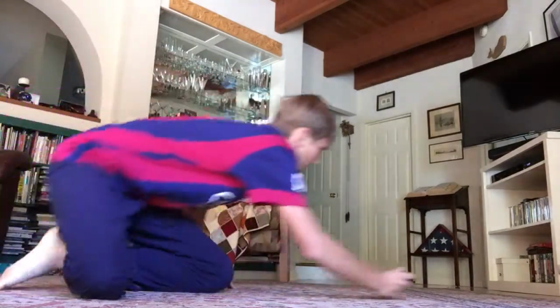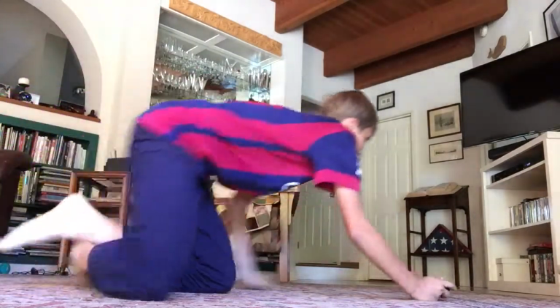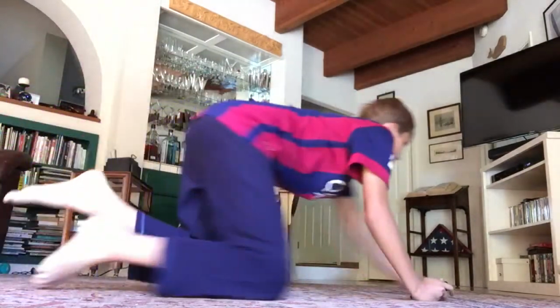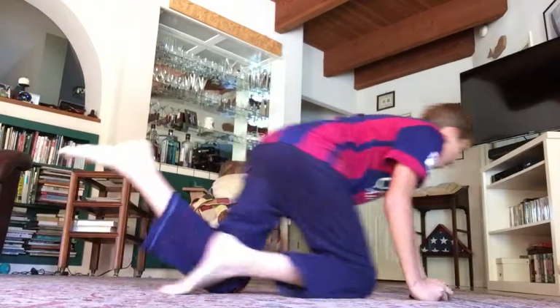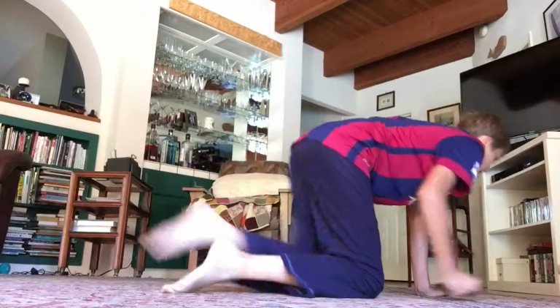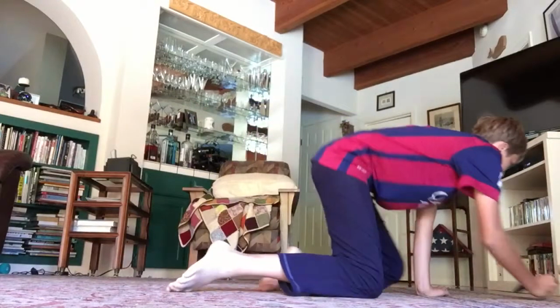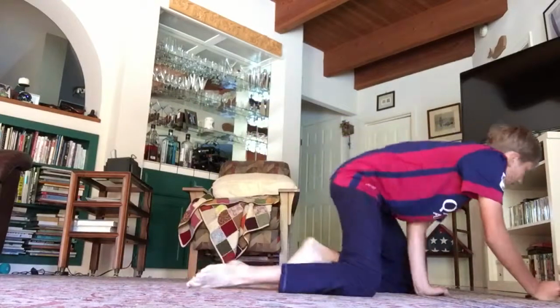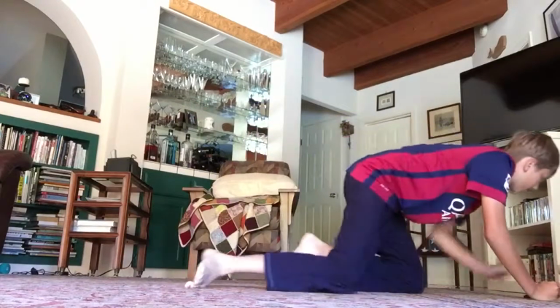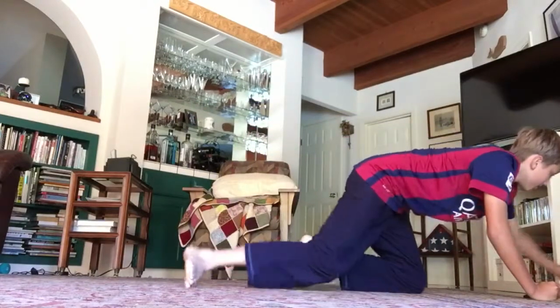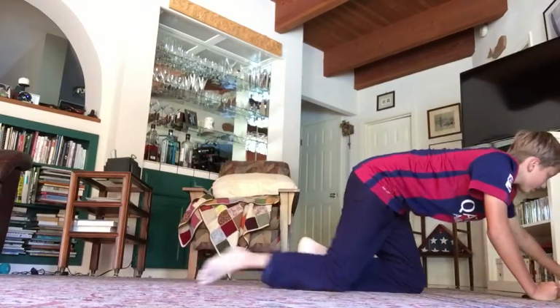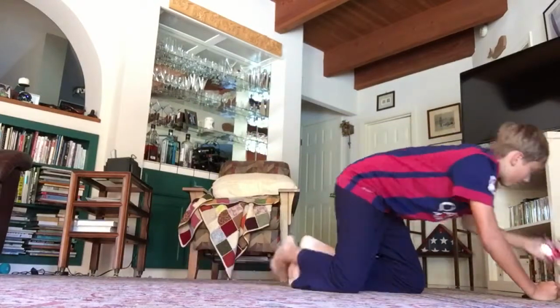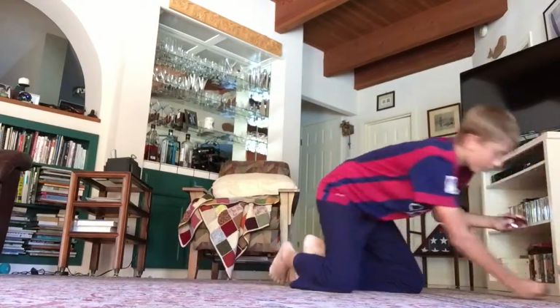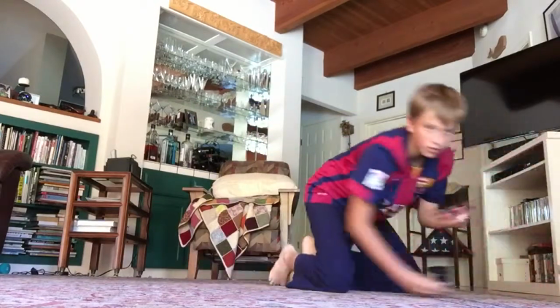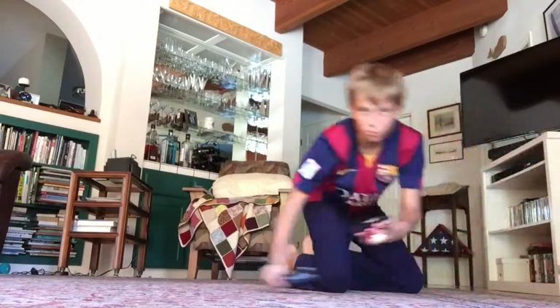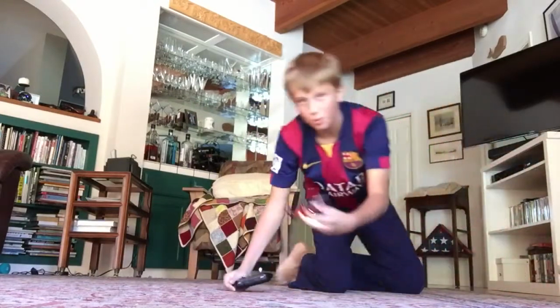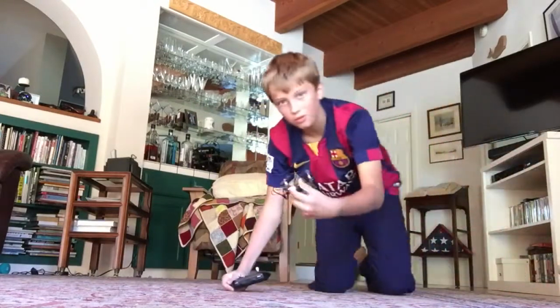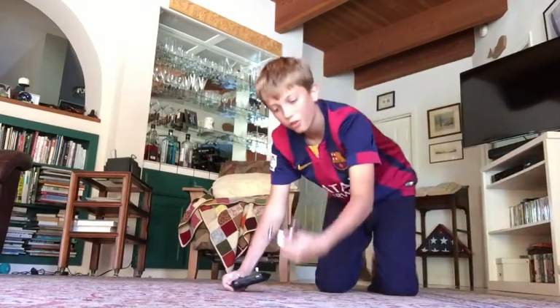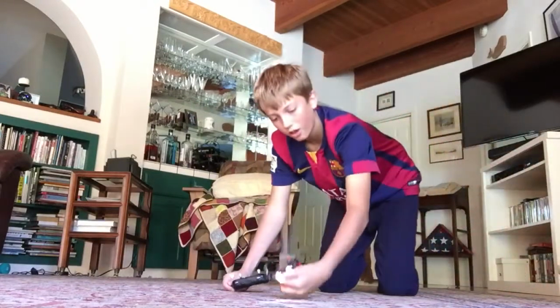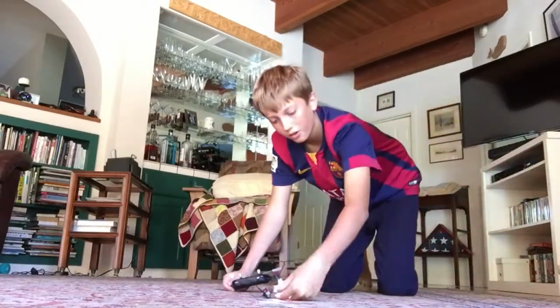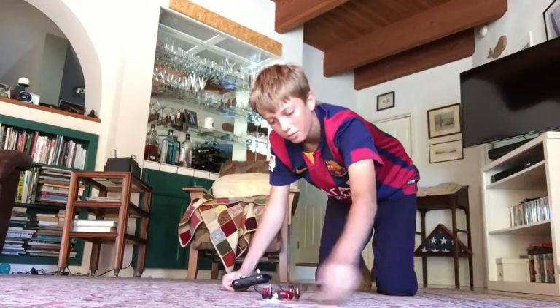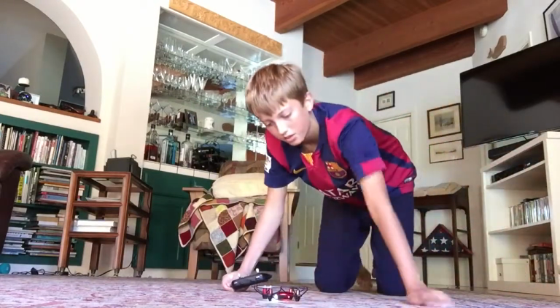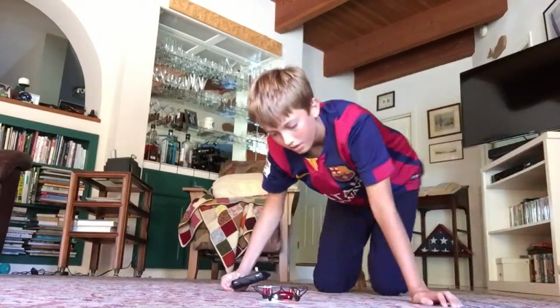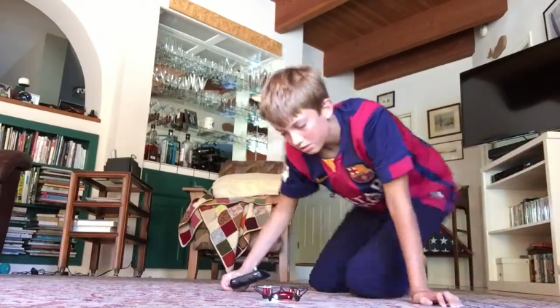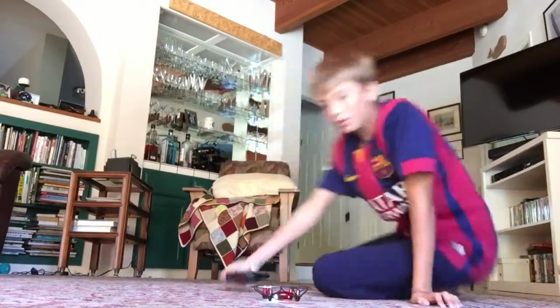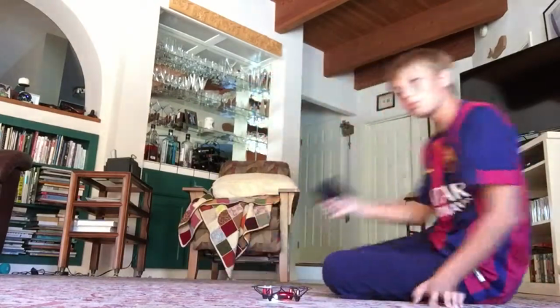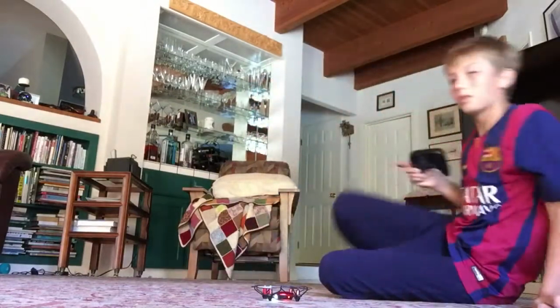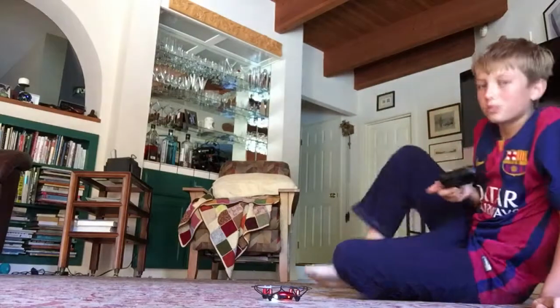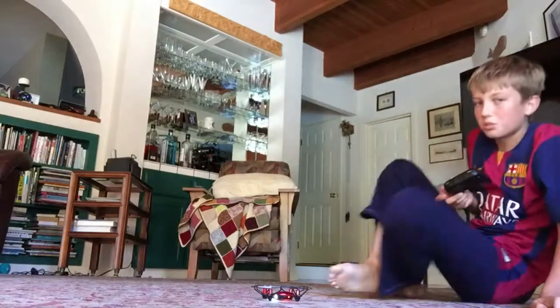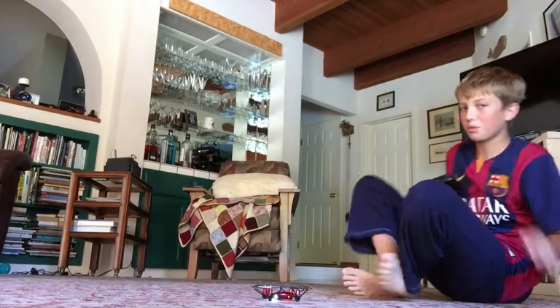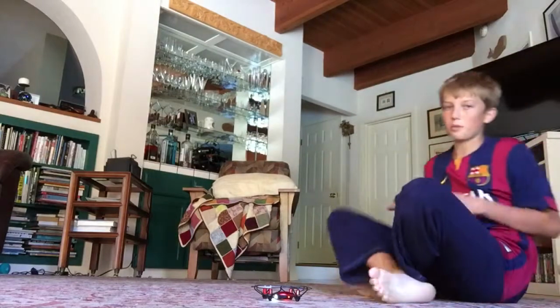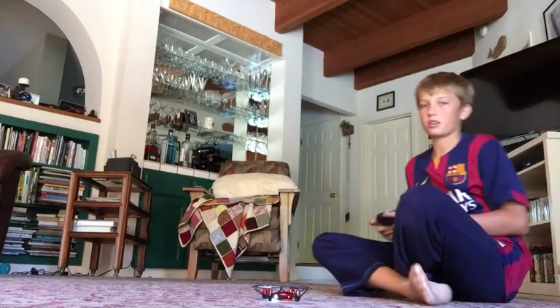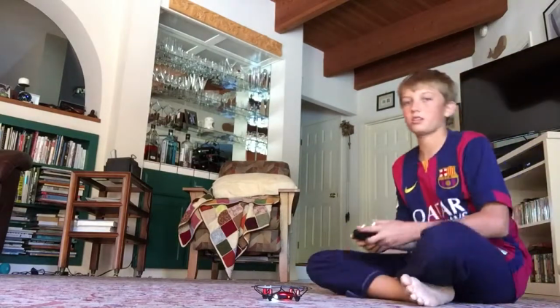The propellers fall off quite a bit sometimes, but you can just put them right back on.